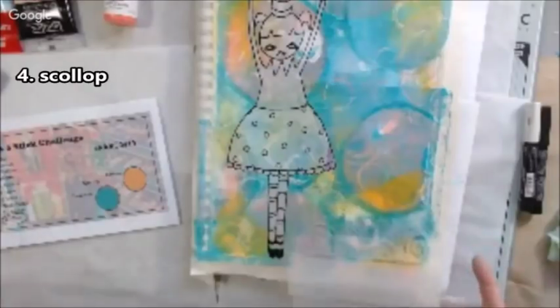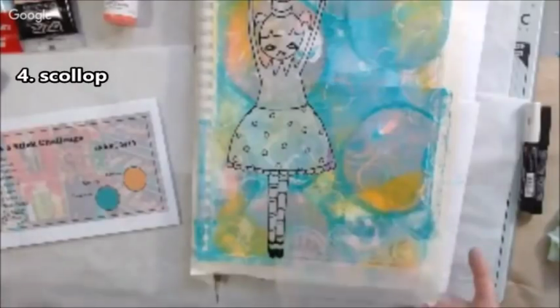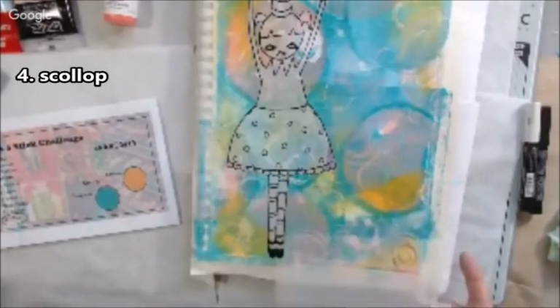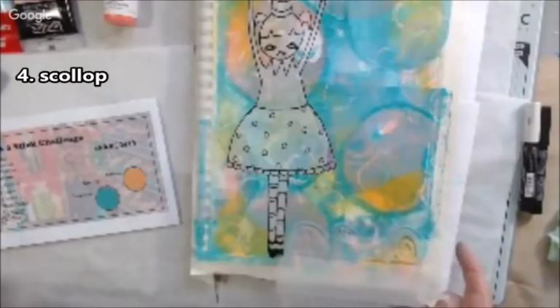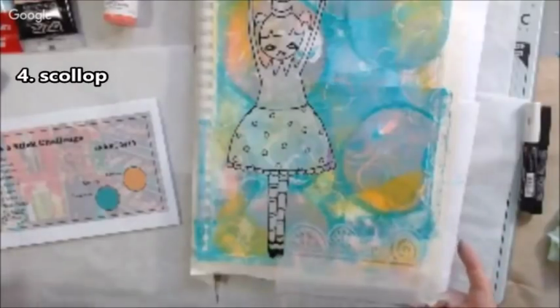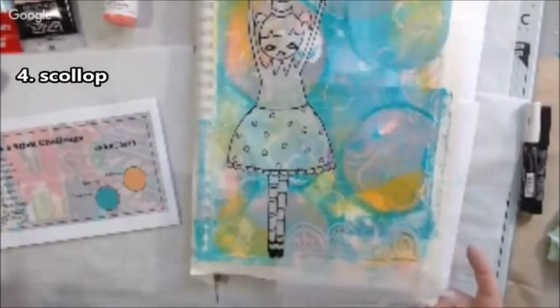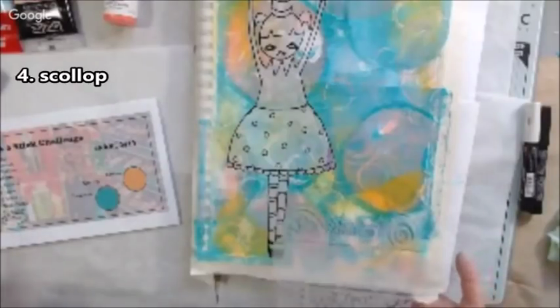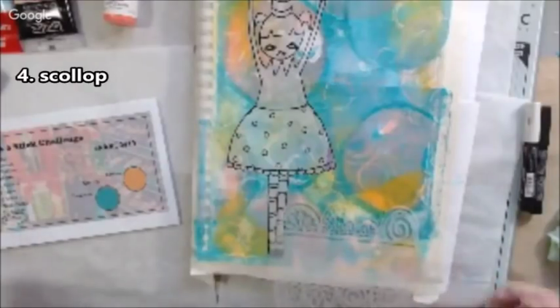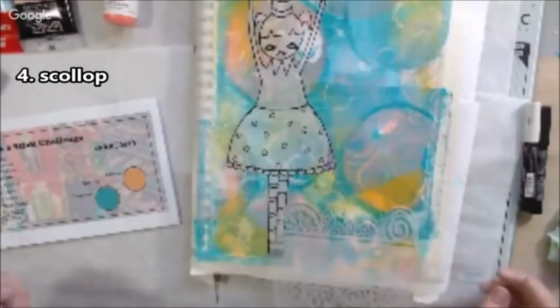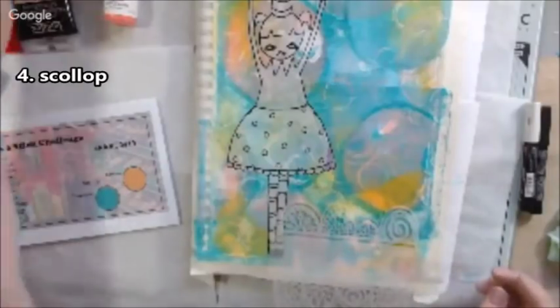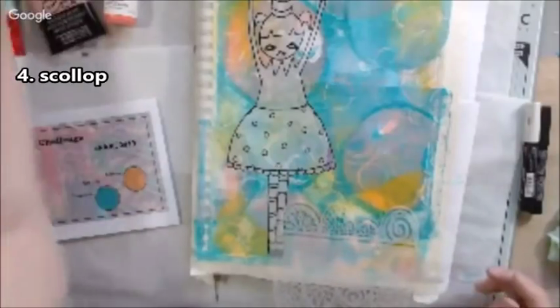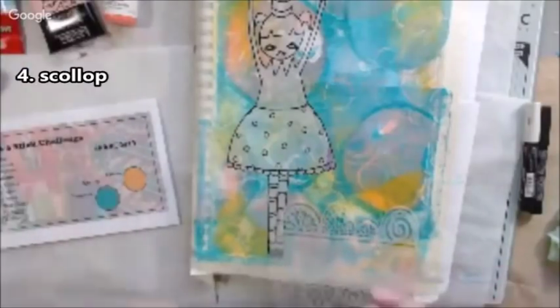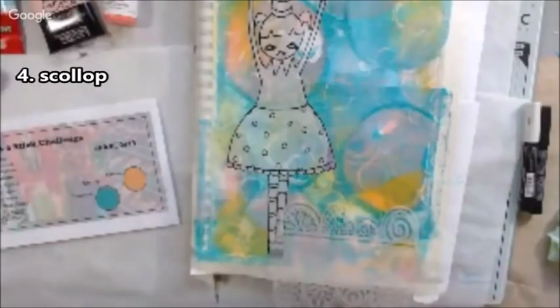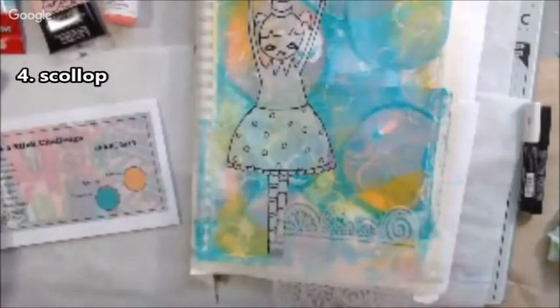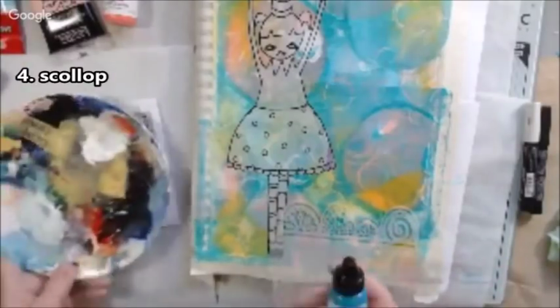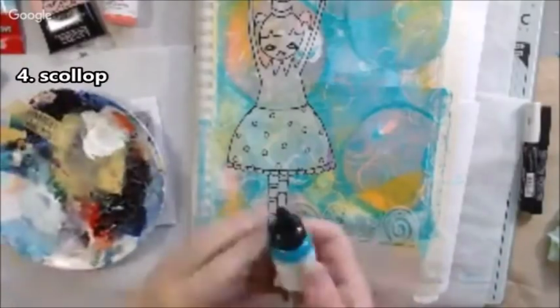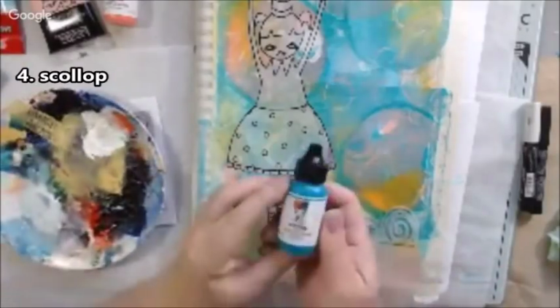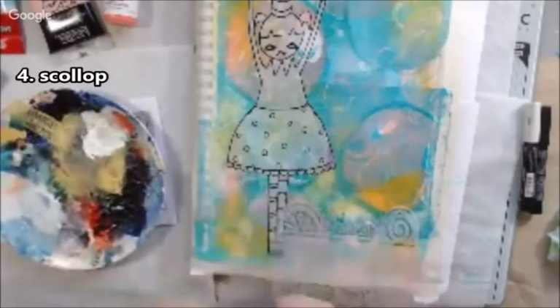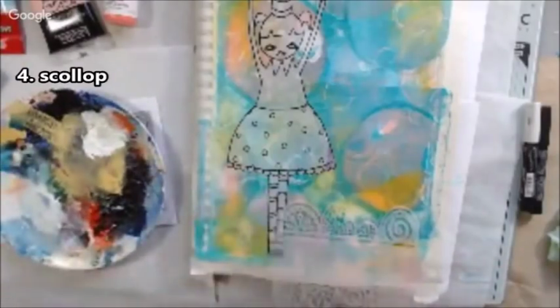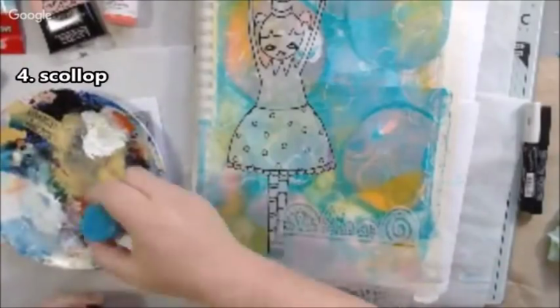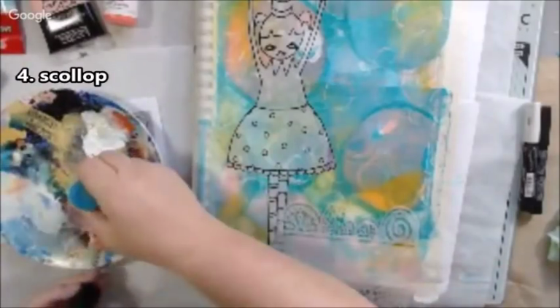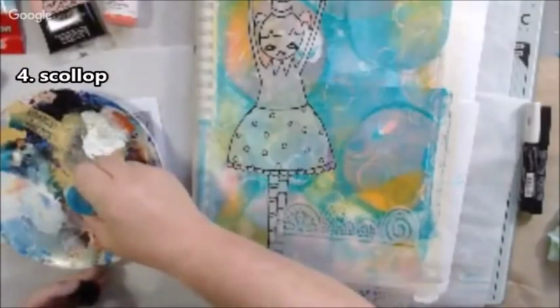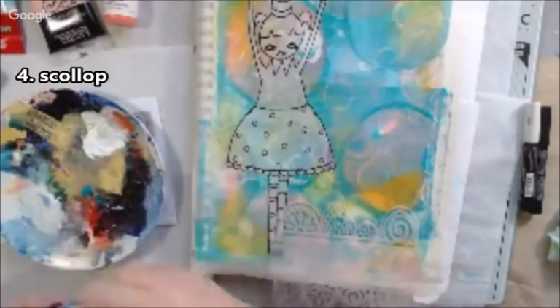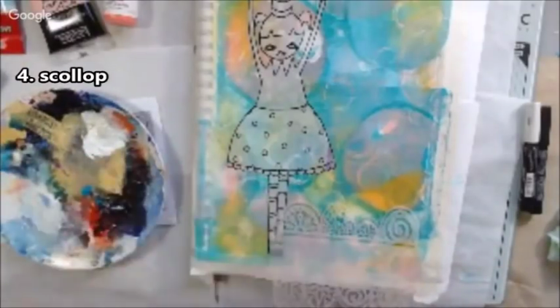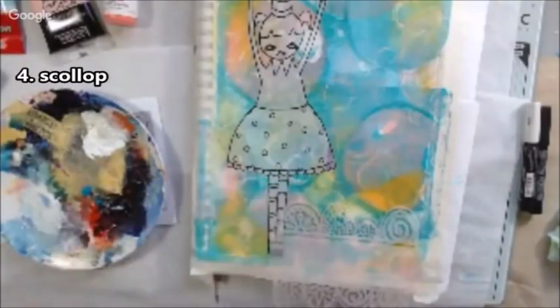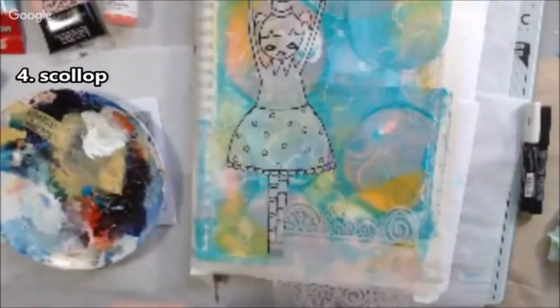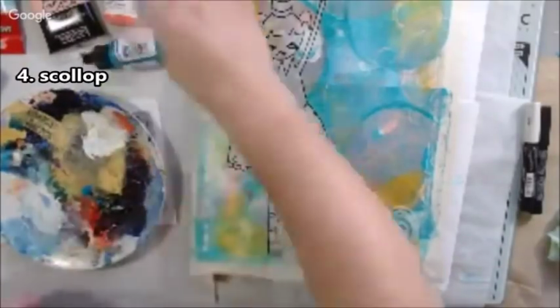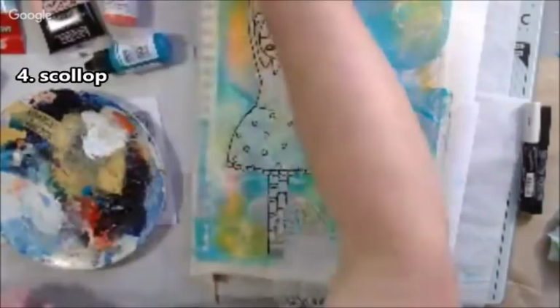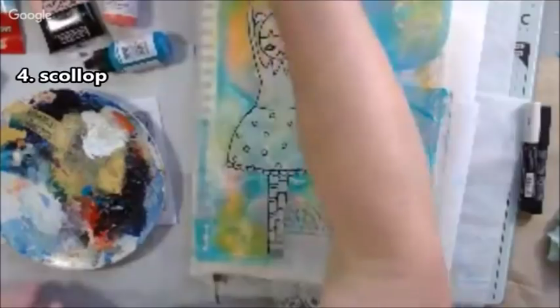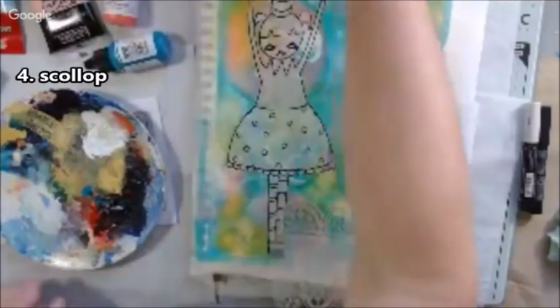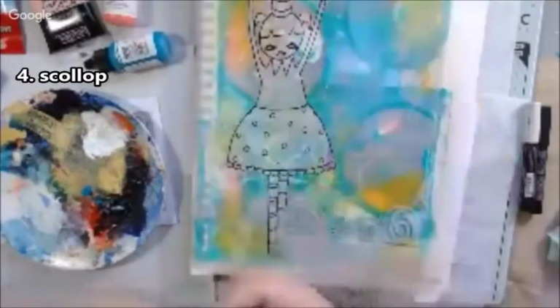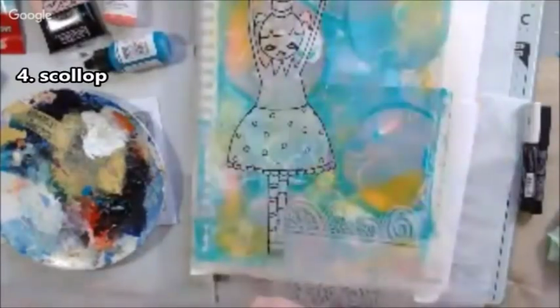Prompt 3 was sew, but I didn't want to sew, so I replaced it with glue instead.